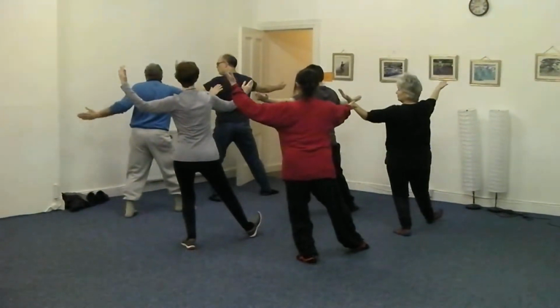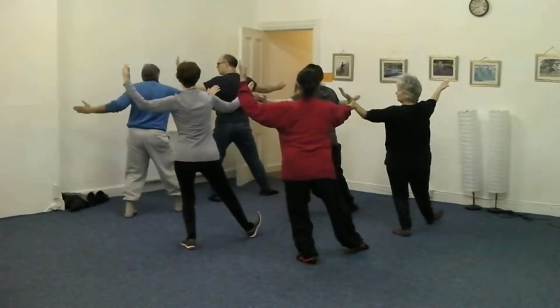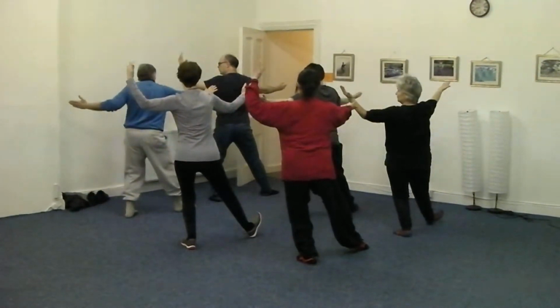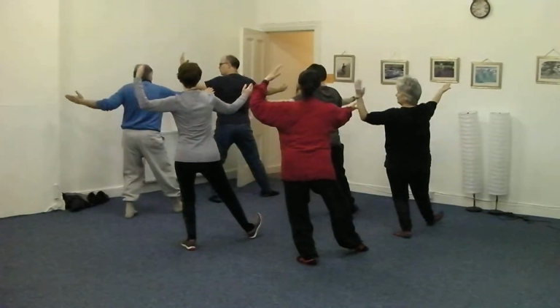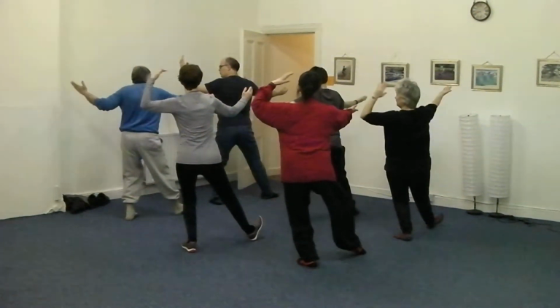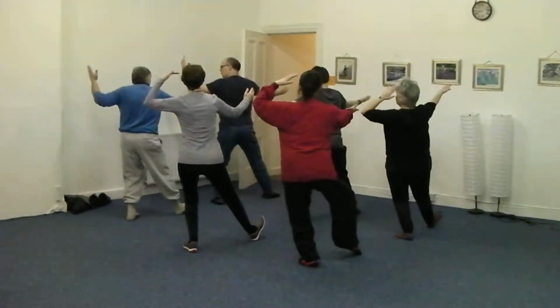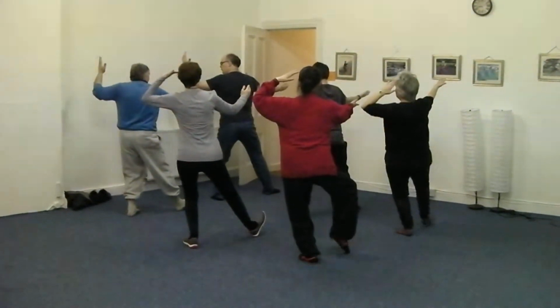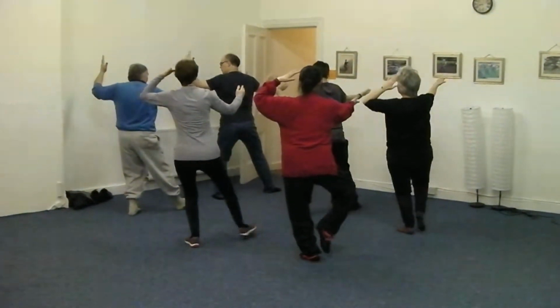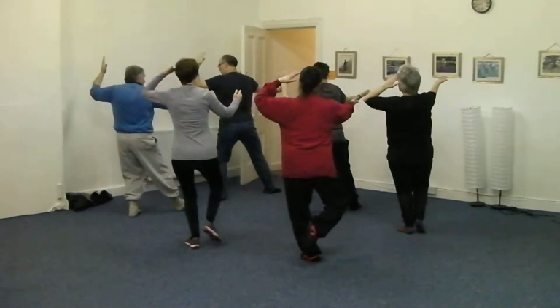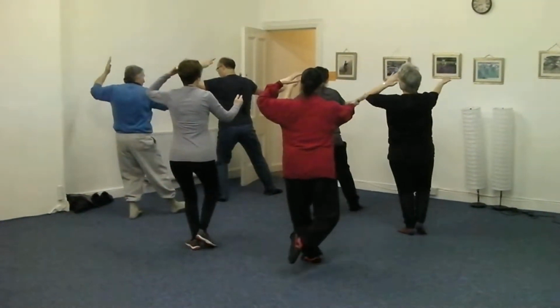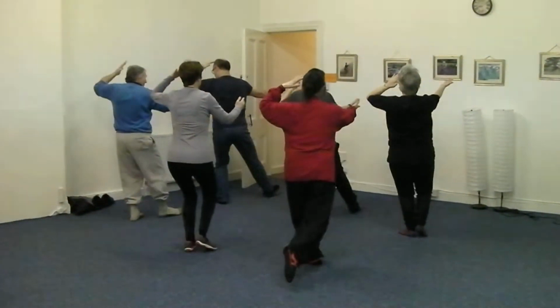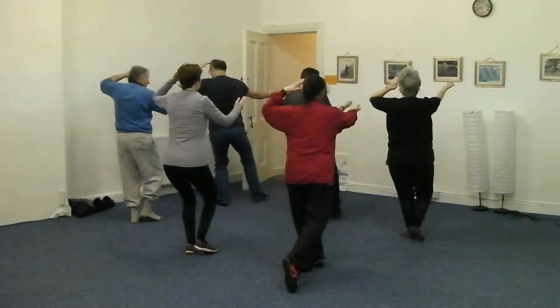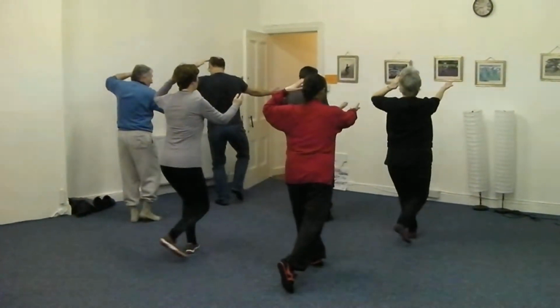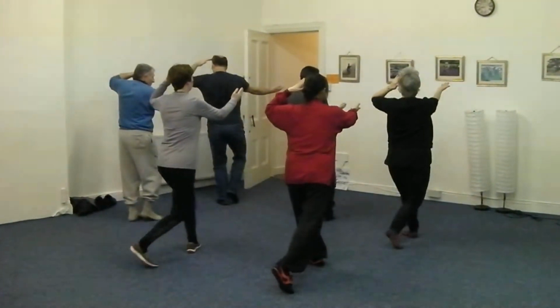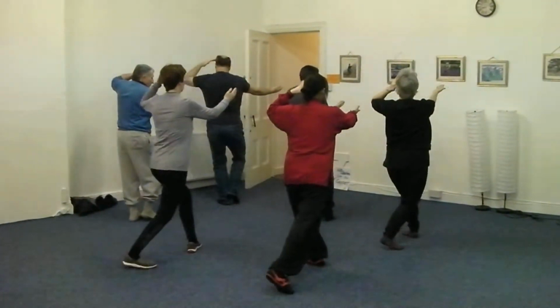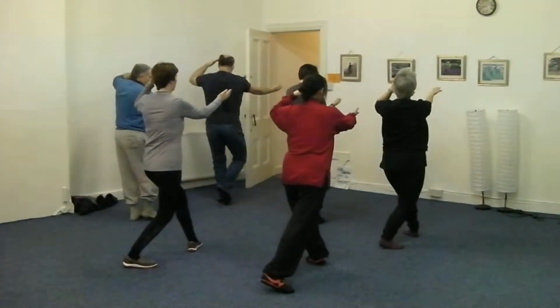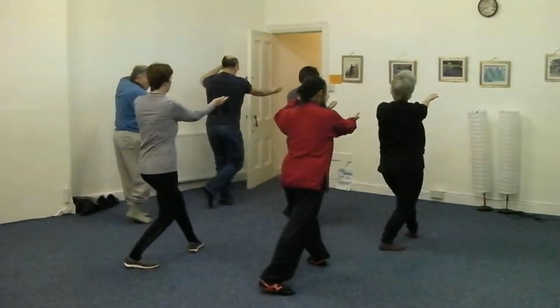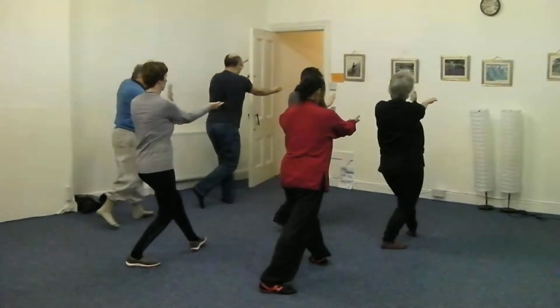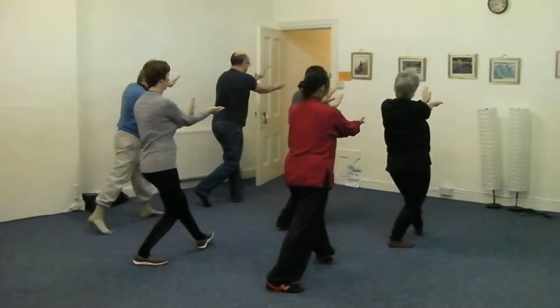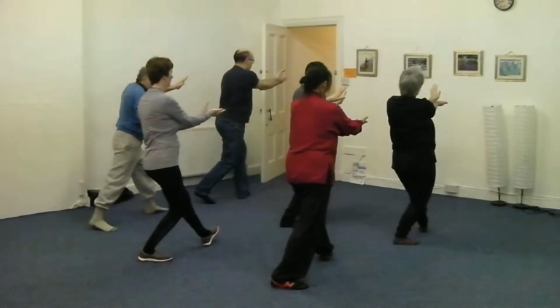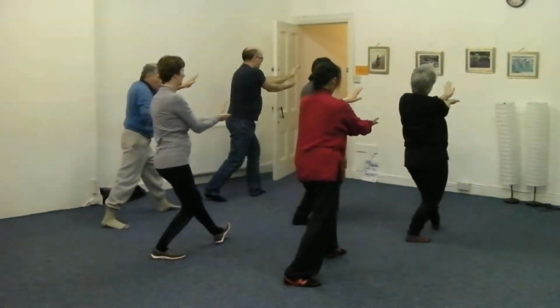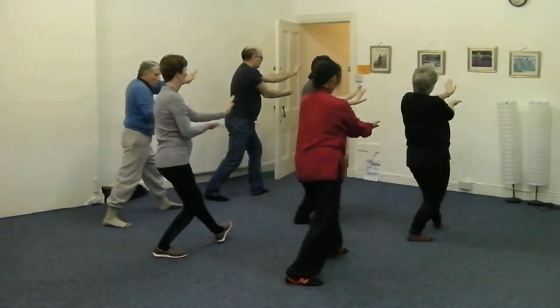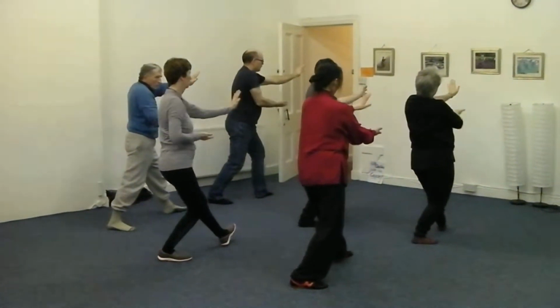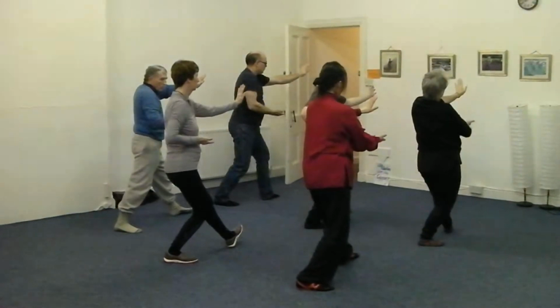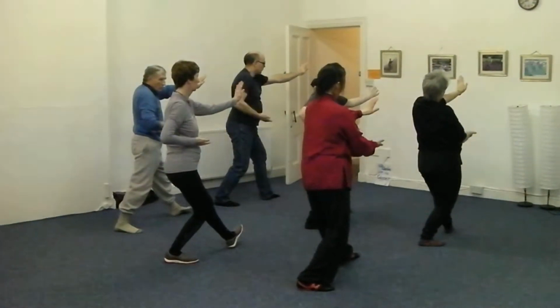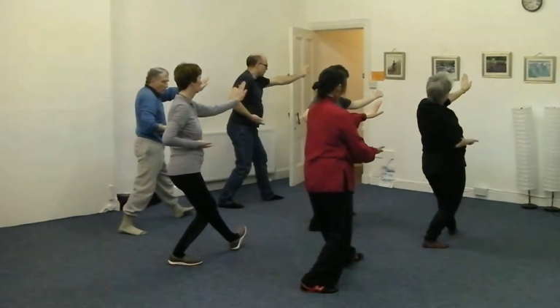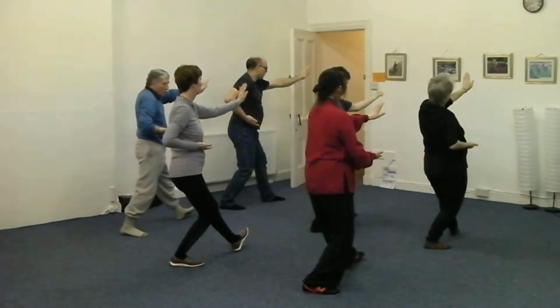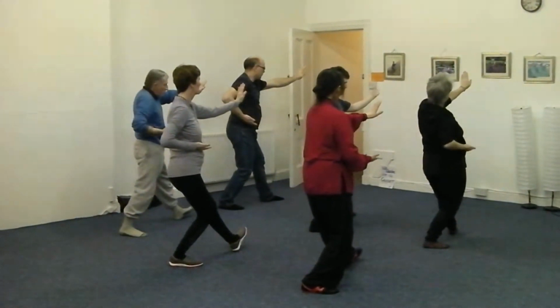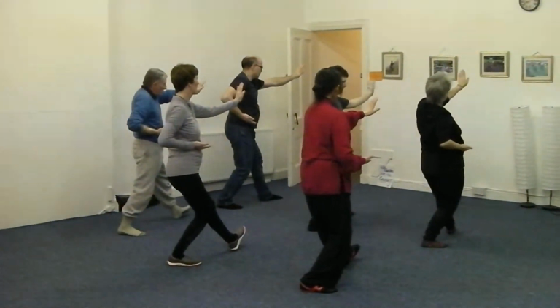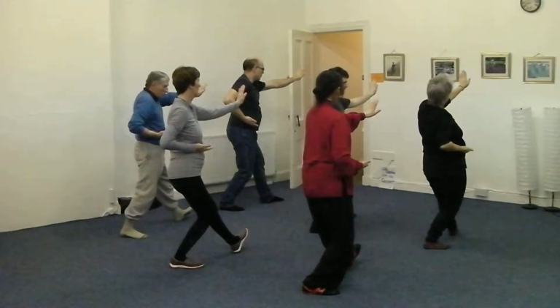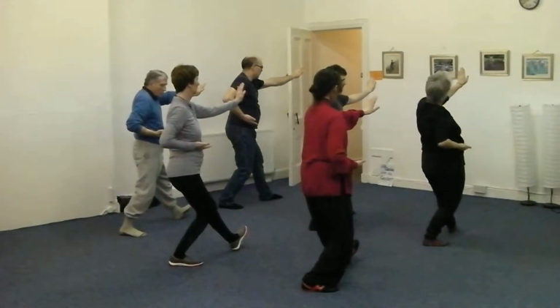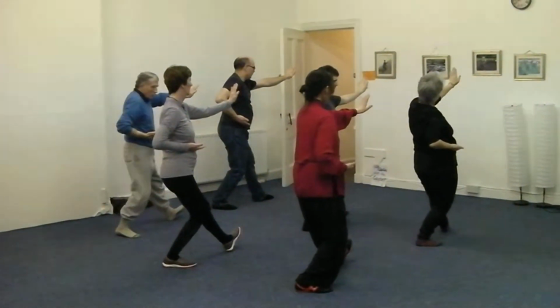Bend, step, push. Once you push there is no weight in the front leg.